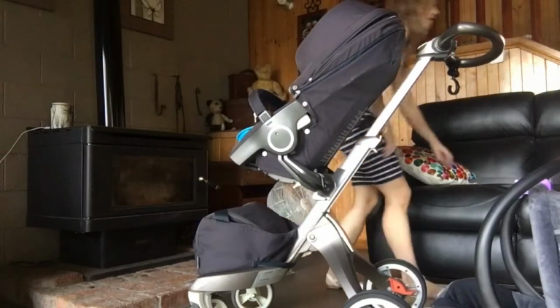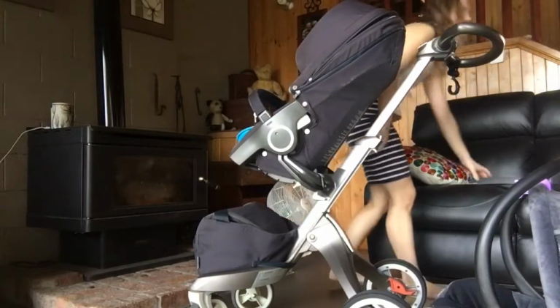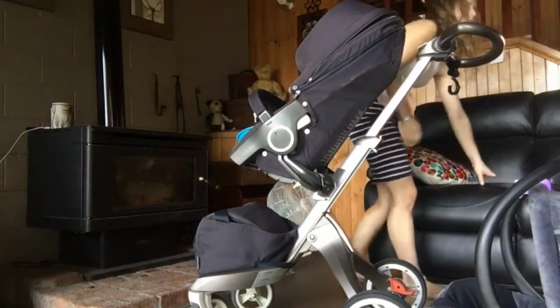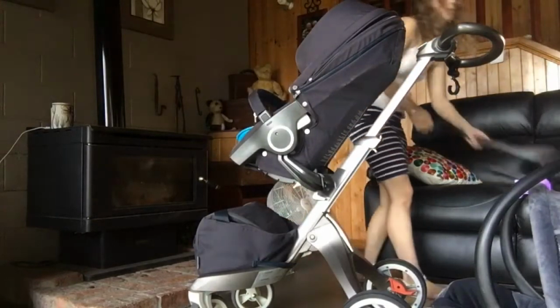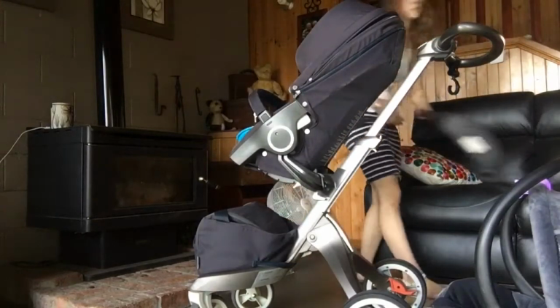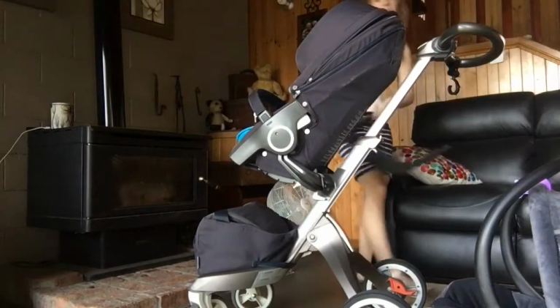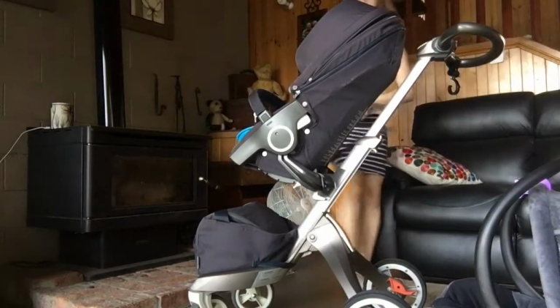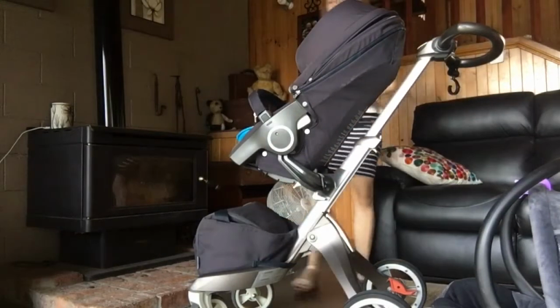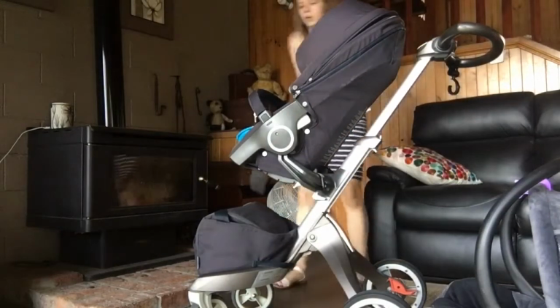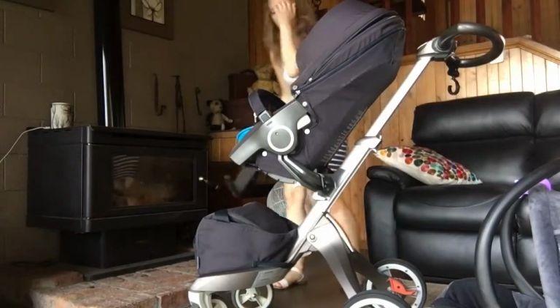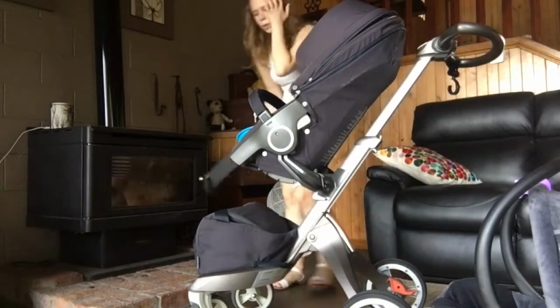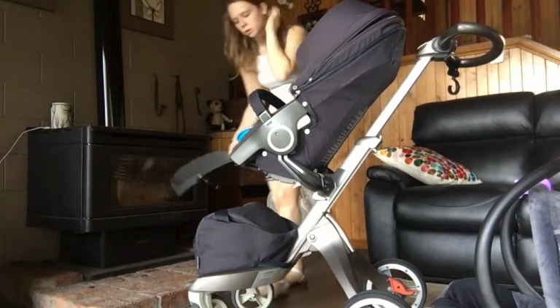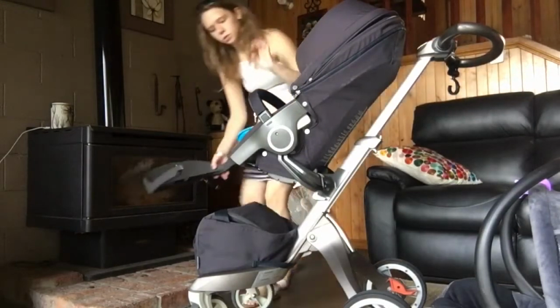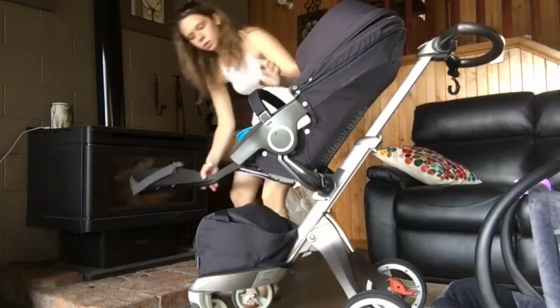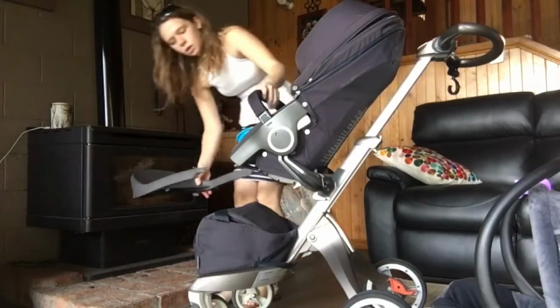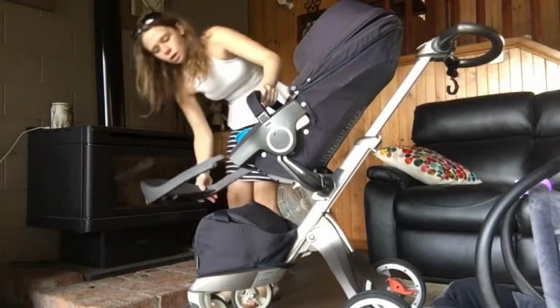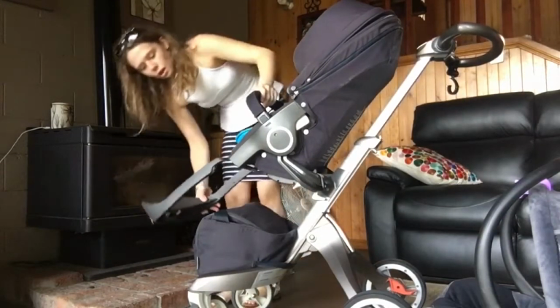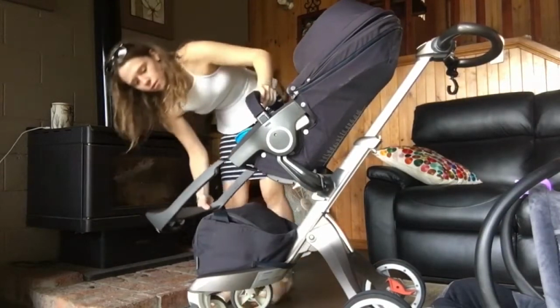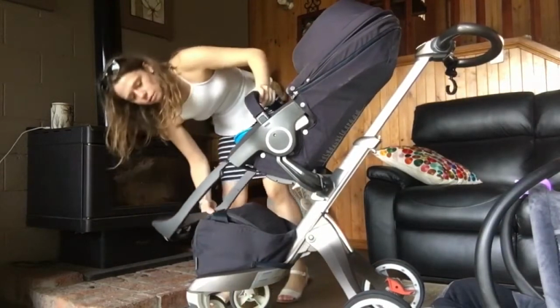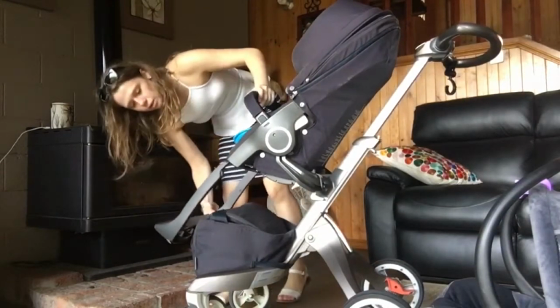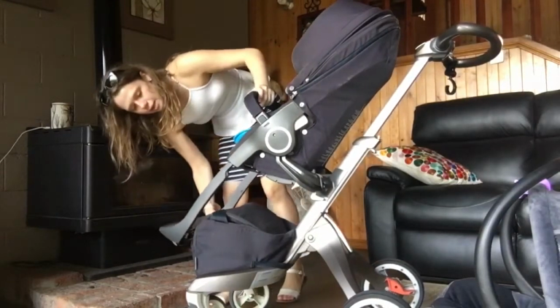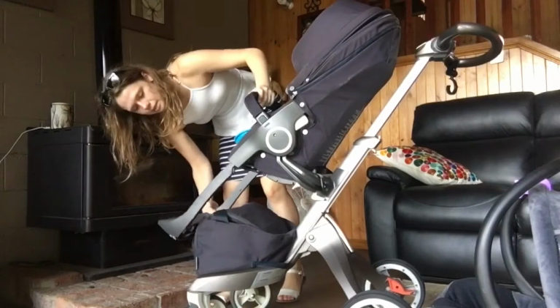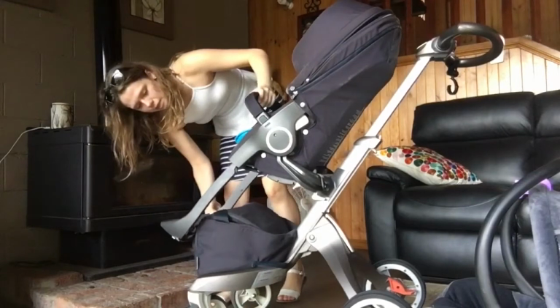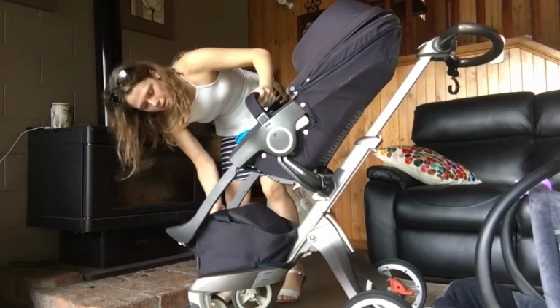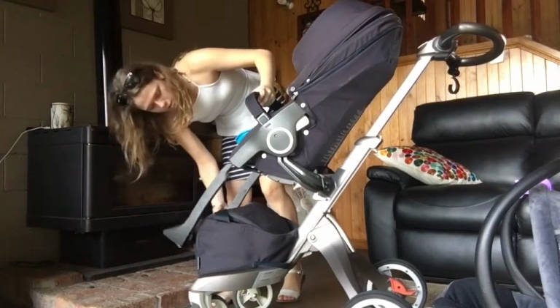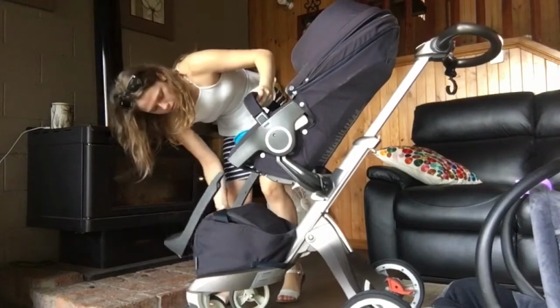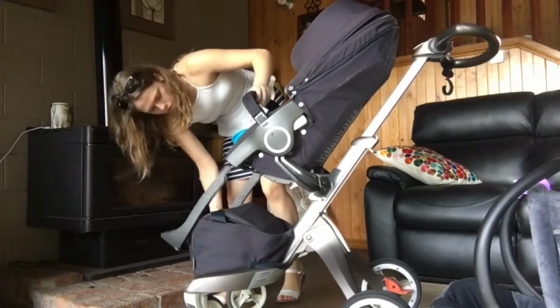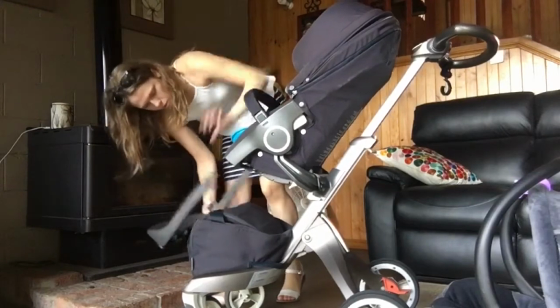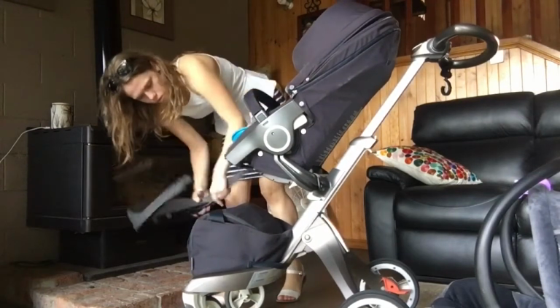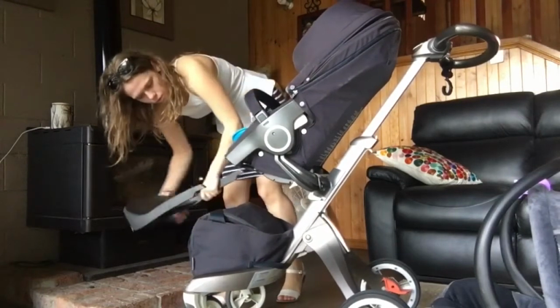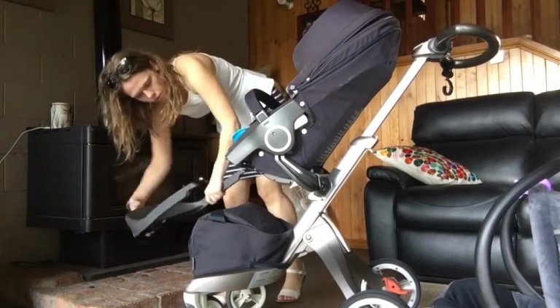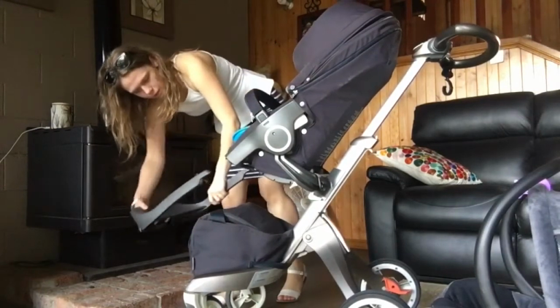This has been the easiest pram to take off and put back on. I find it really easy — it lines up on its own so conveniently.